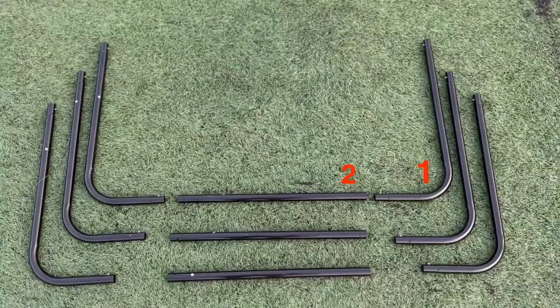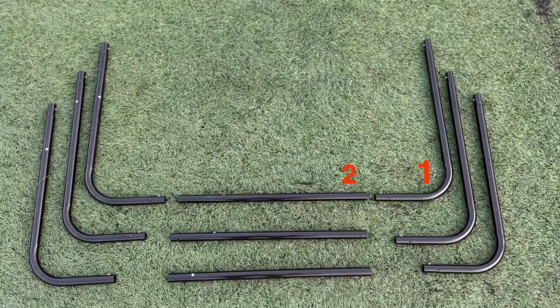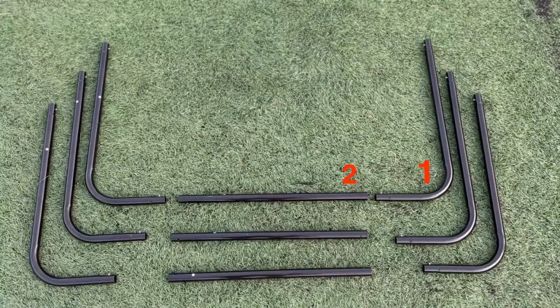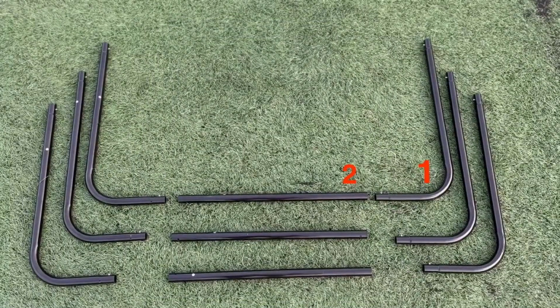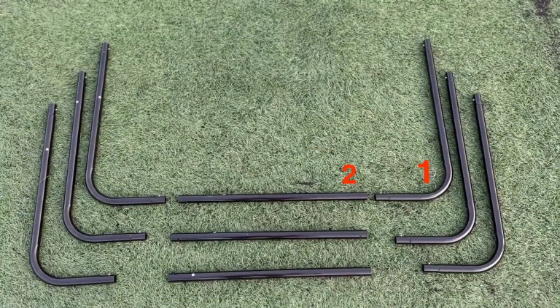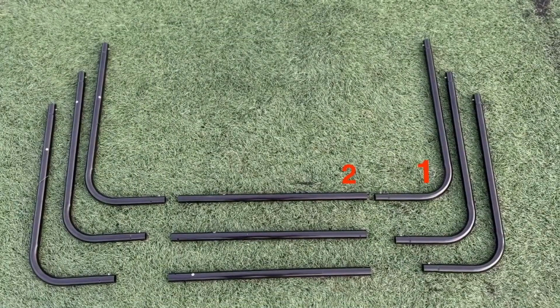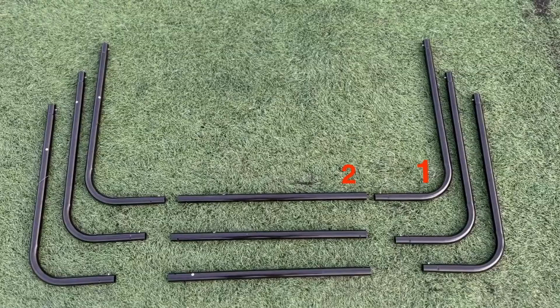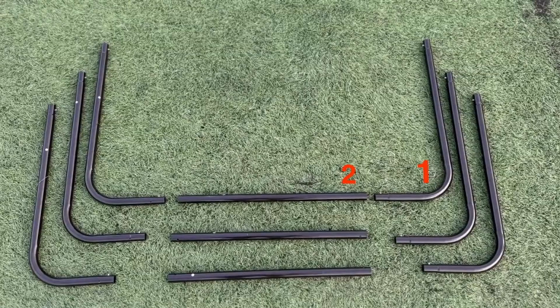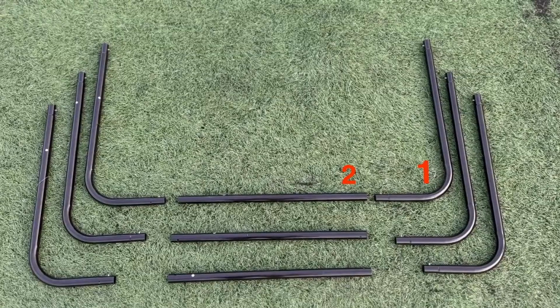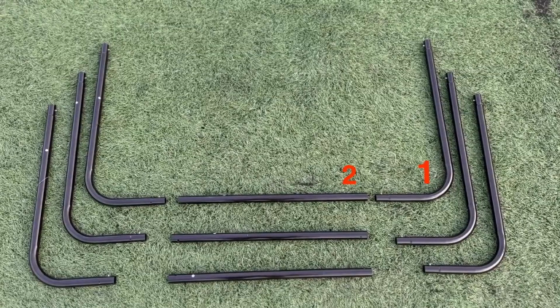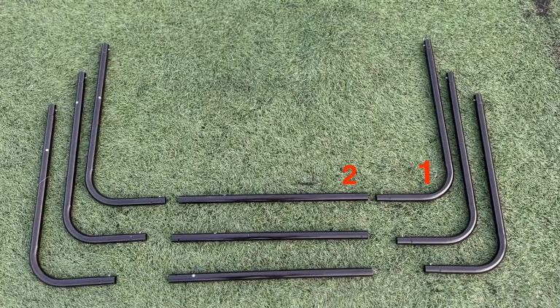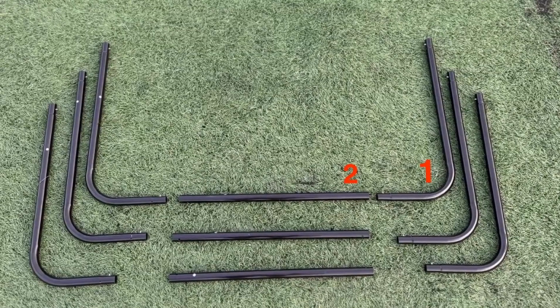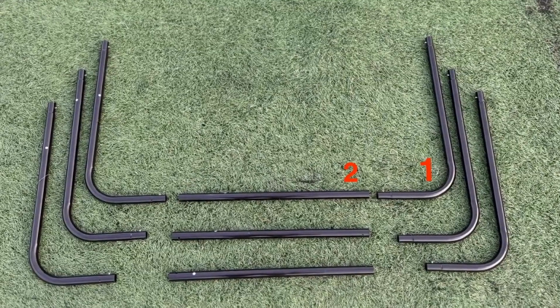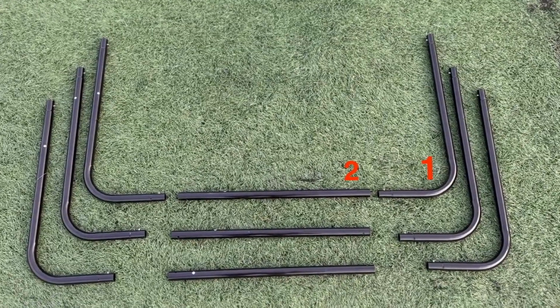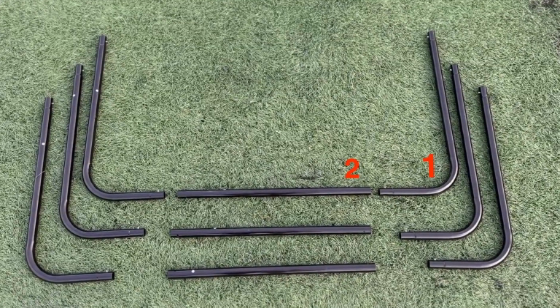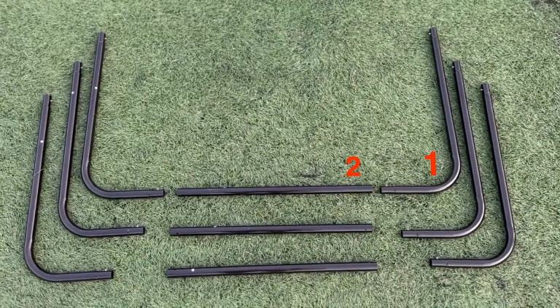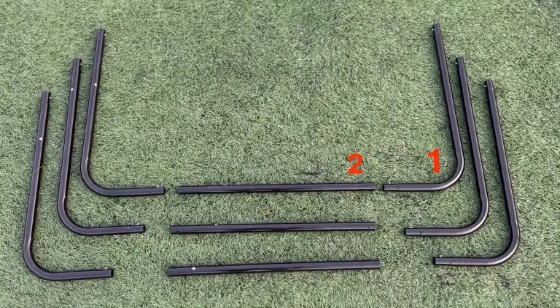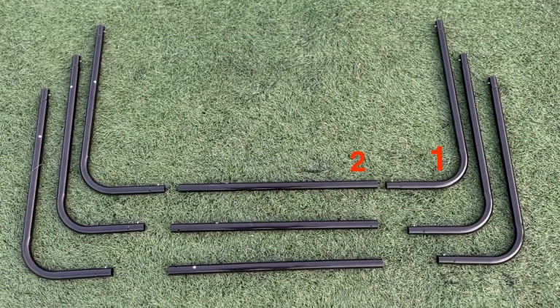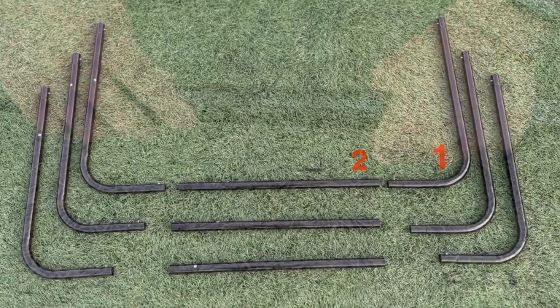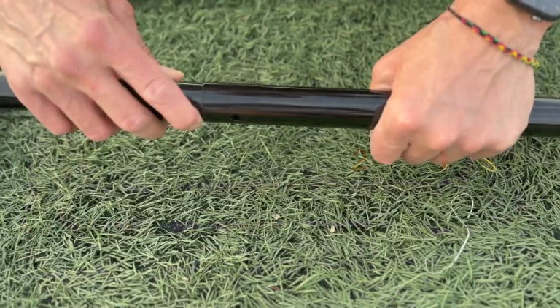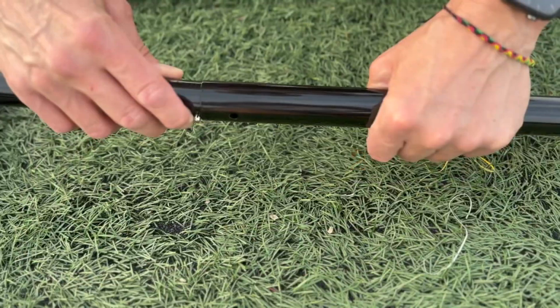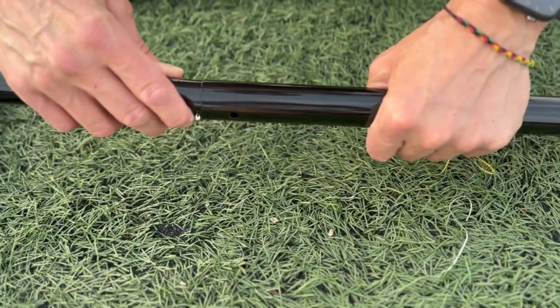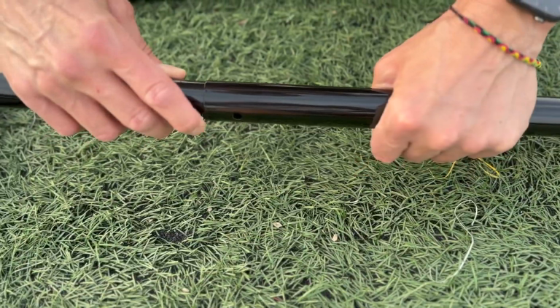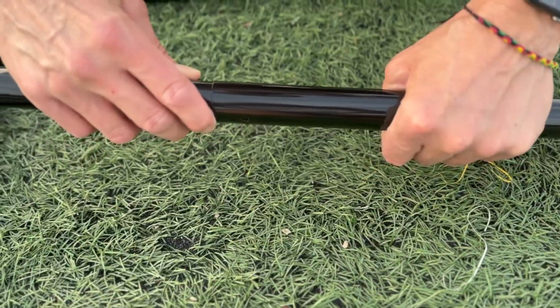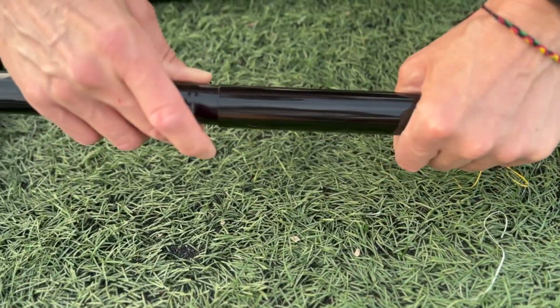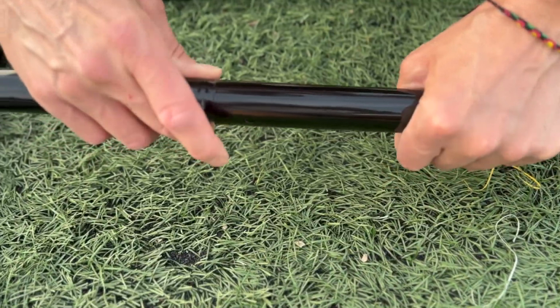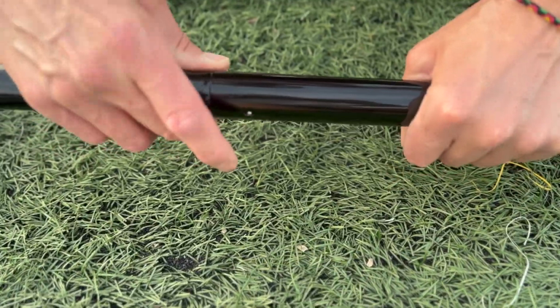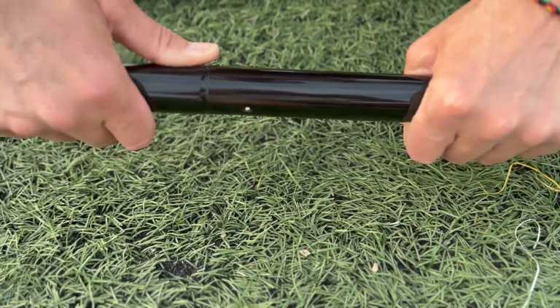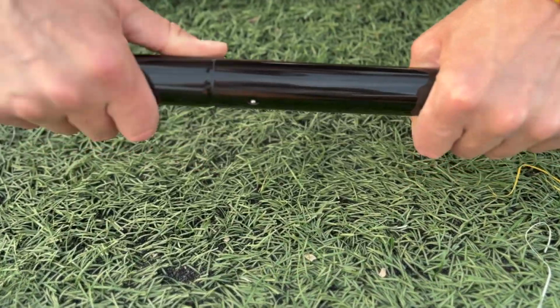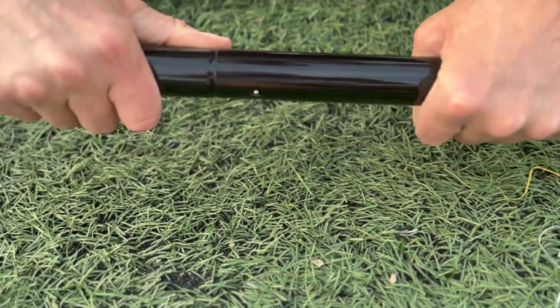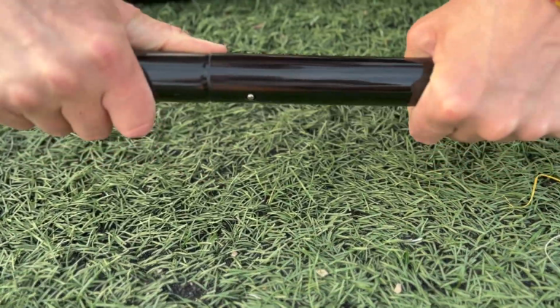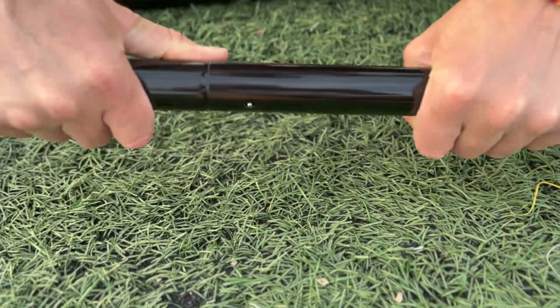Take the parts labeled one and two, which are the largest frame pieces. Connect the two parts labeled as shown and set them aside.